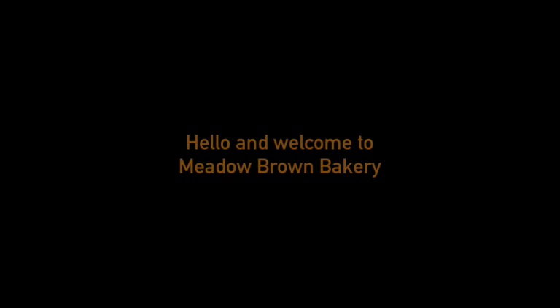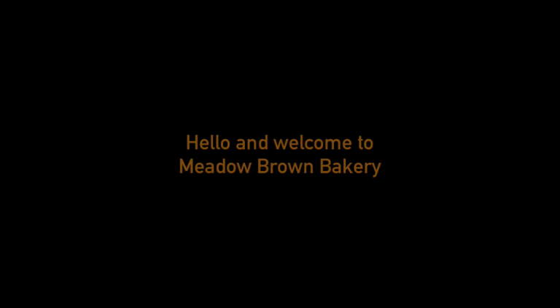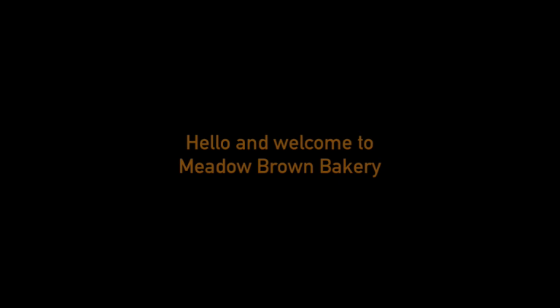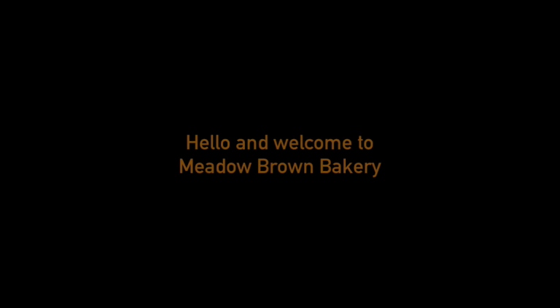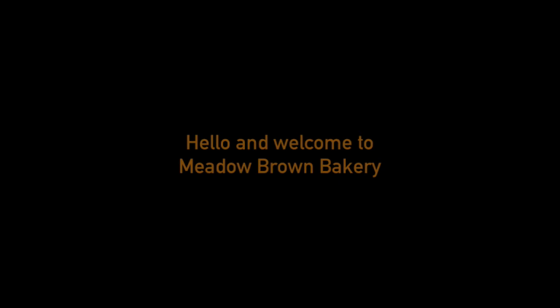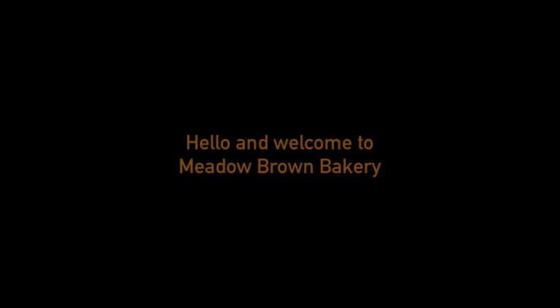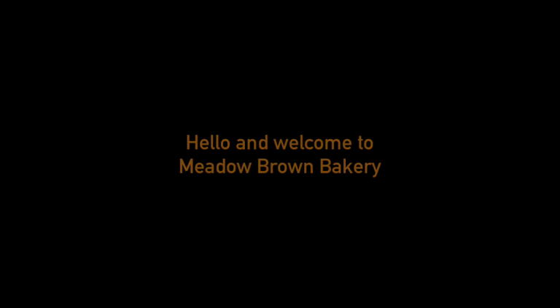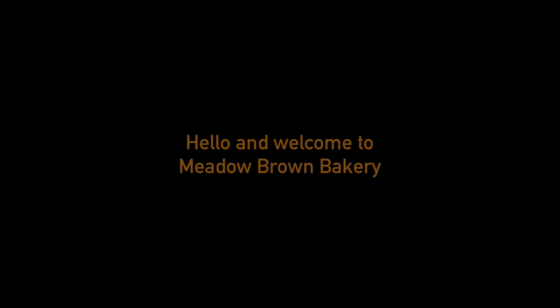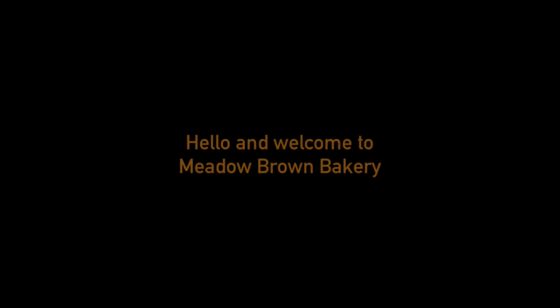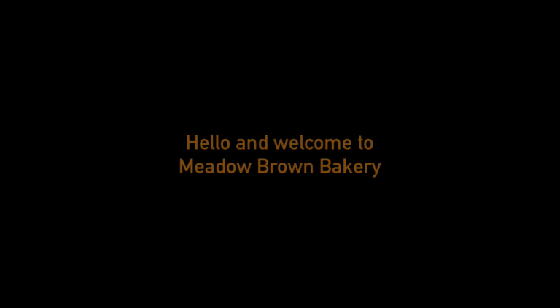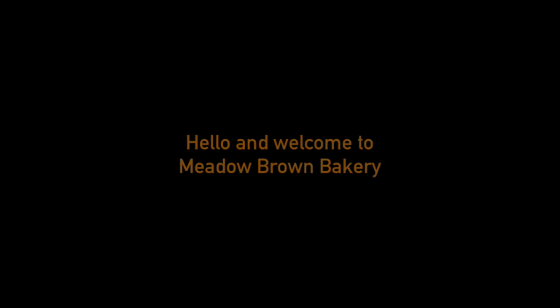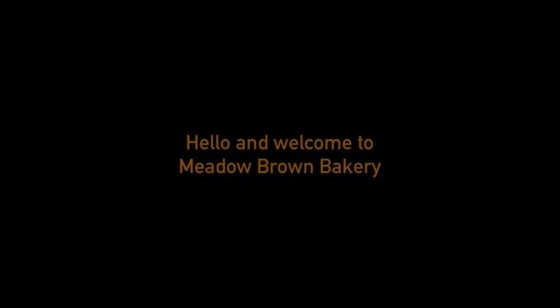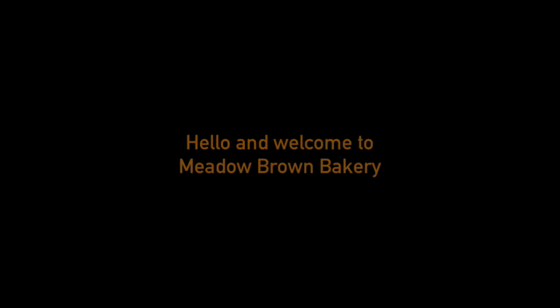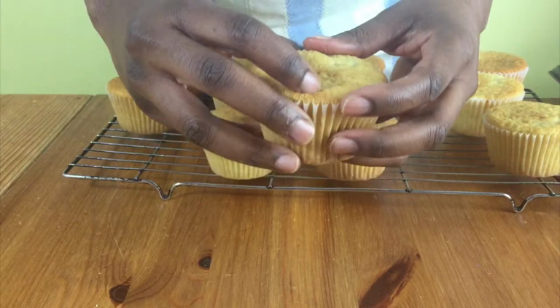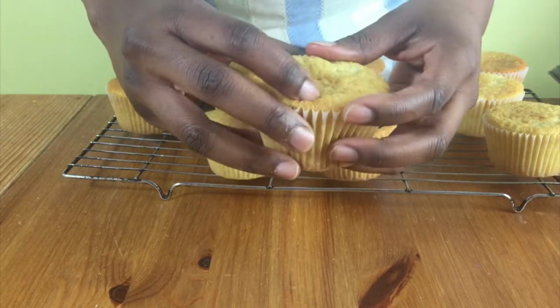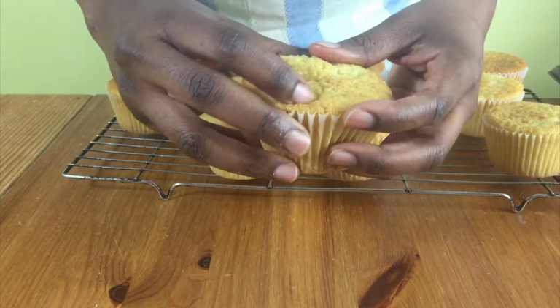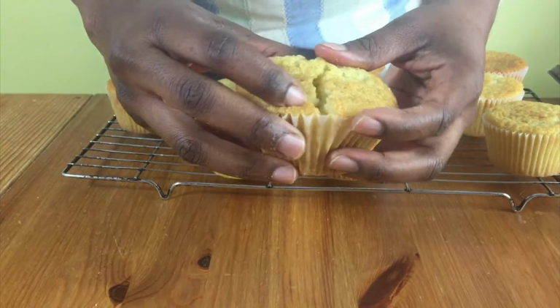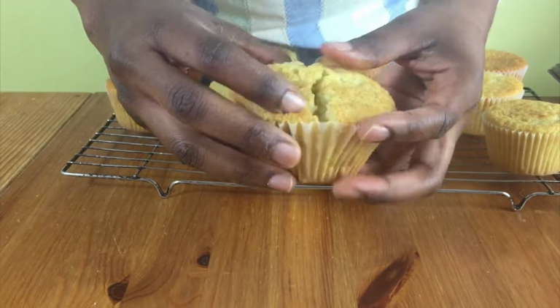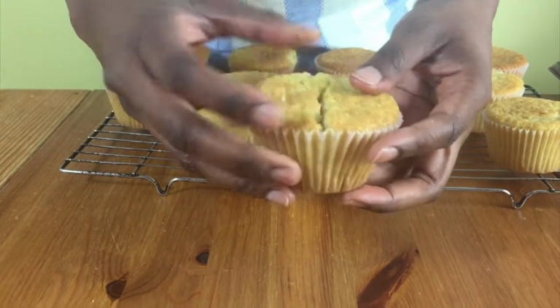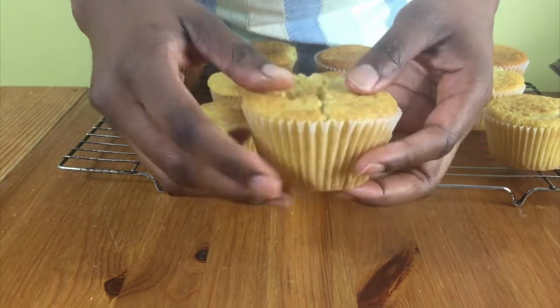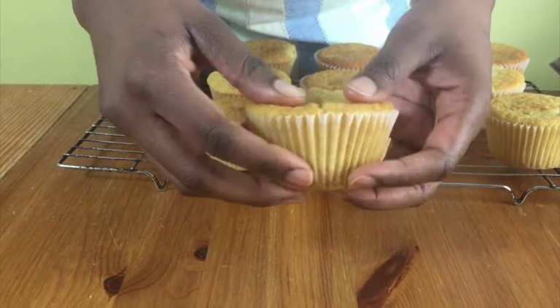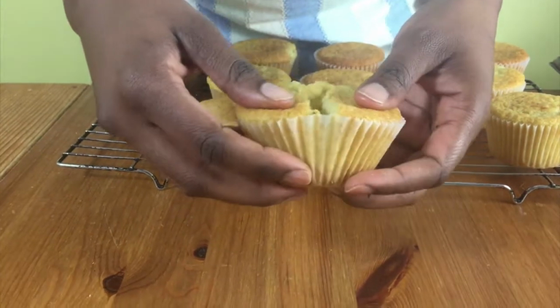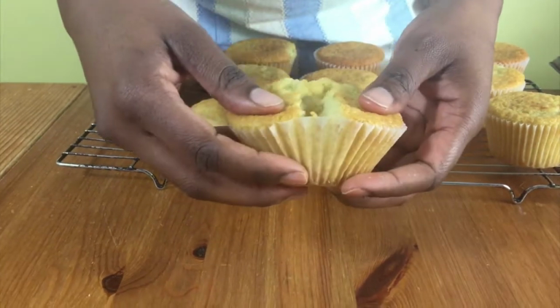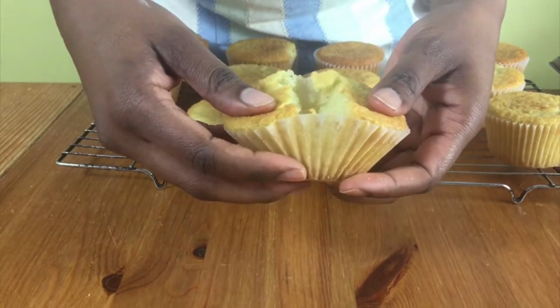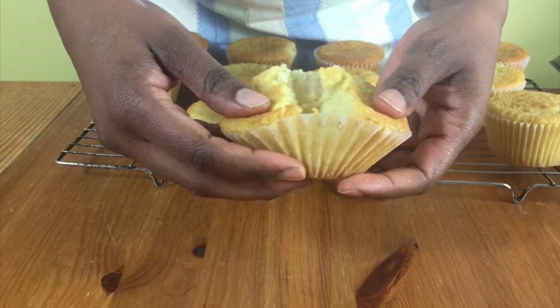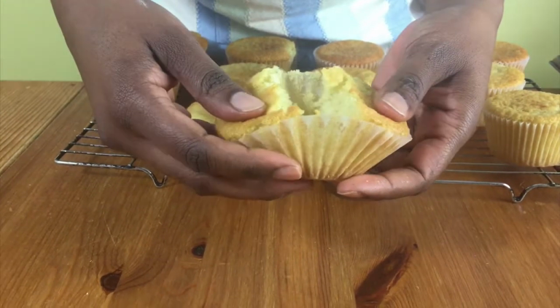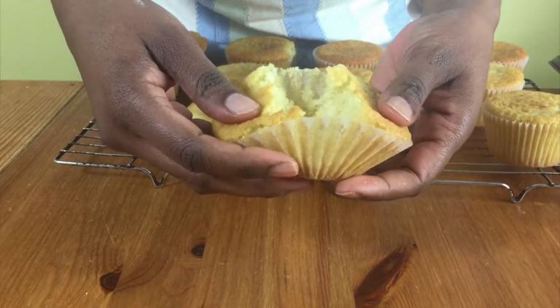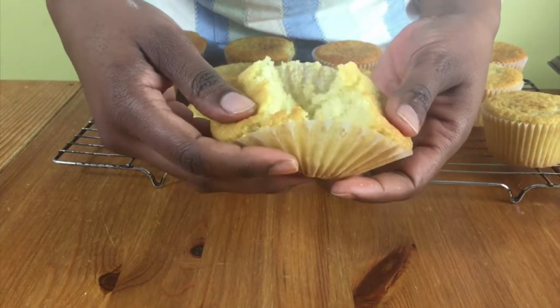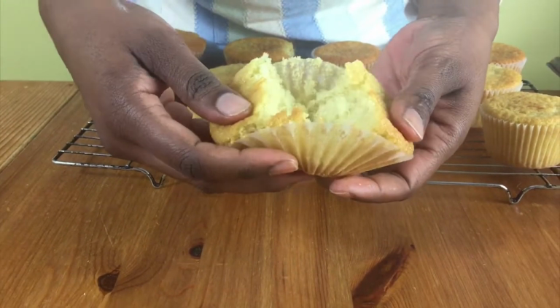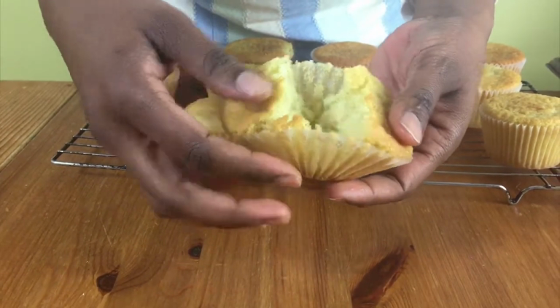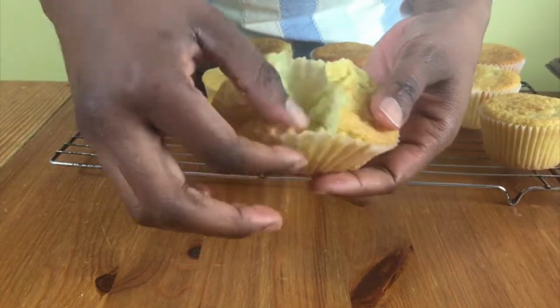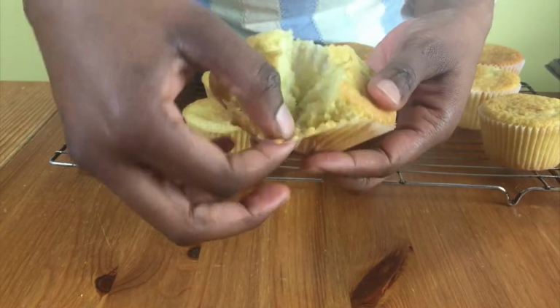Hello and welcome to Meadow Brown Bakery. In this video I'll be showing you how to bake some vanilla cupcakes.